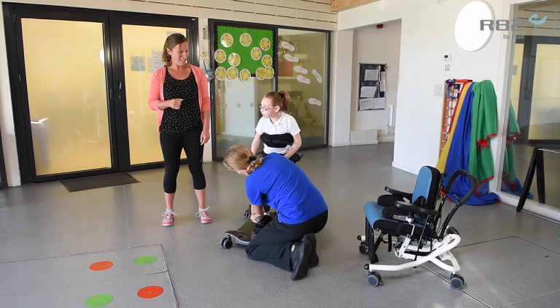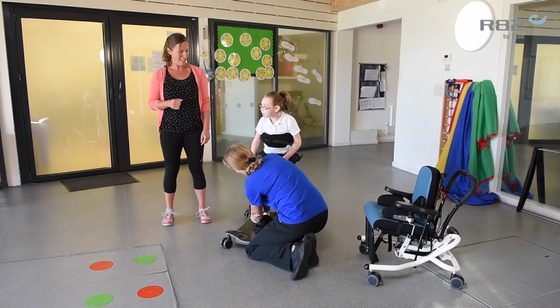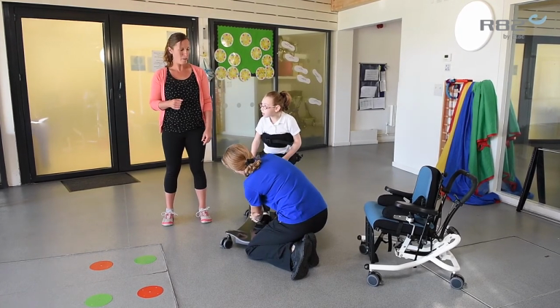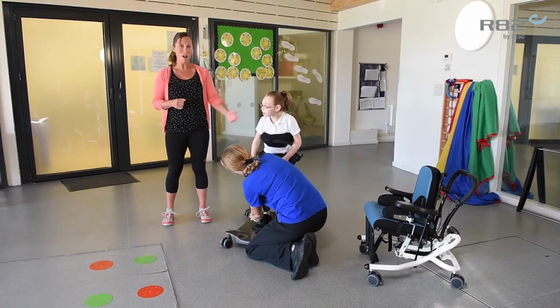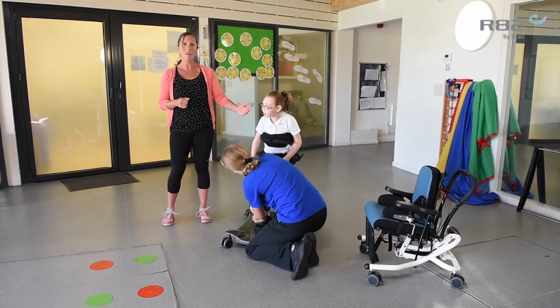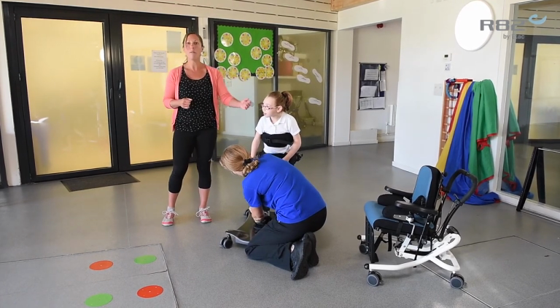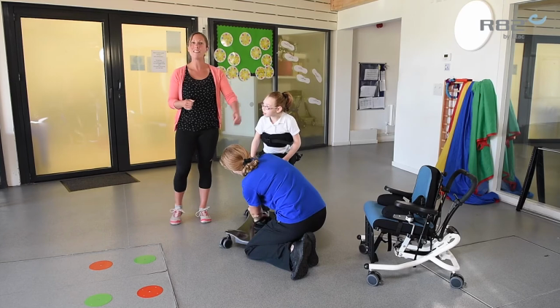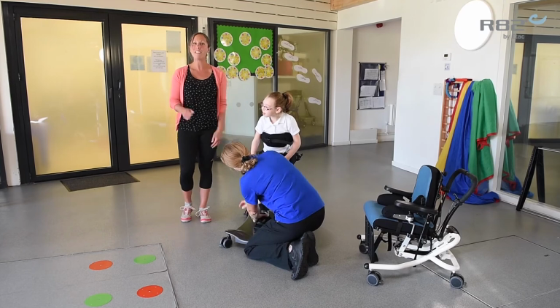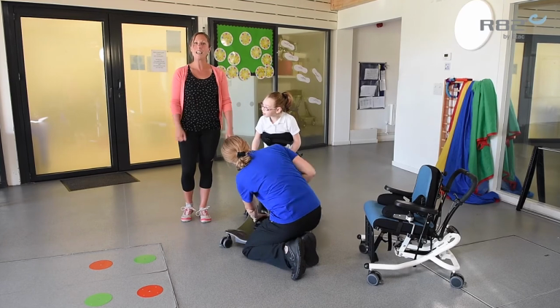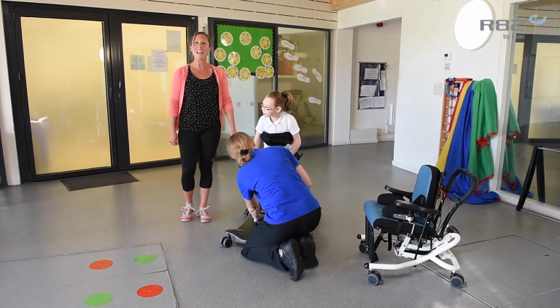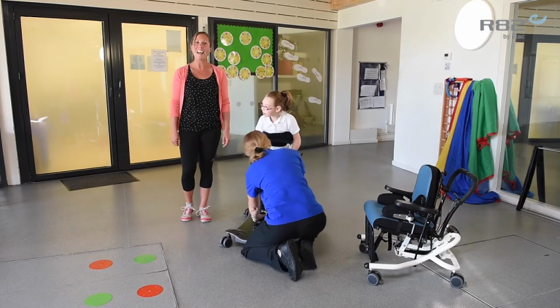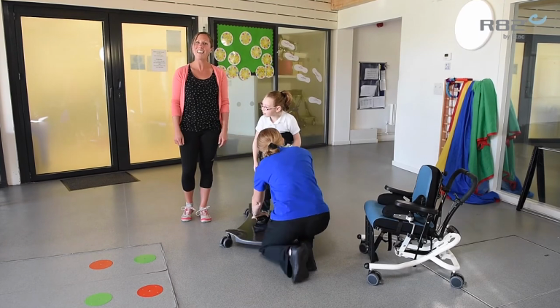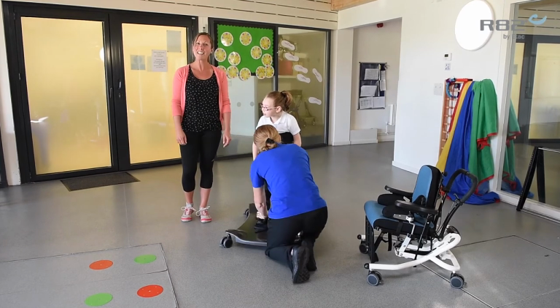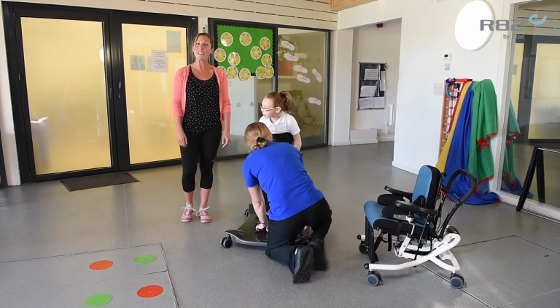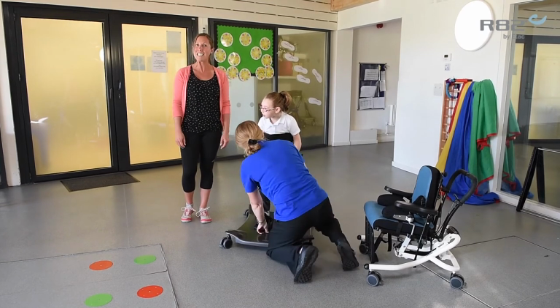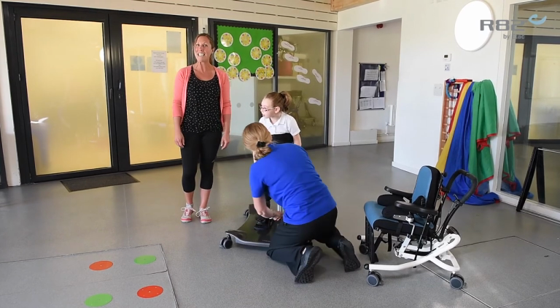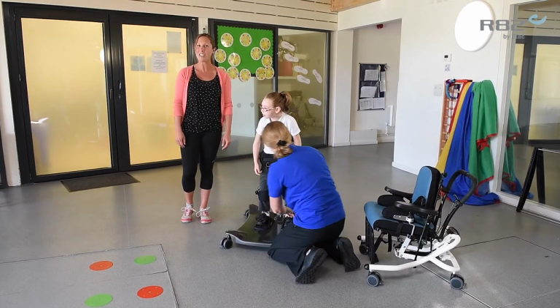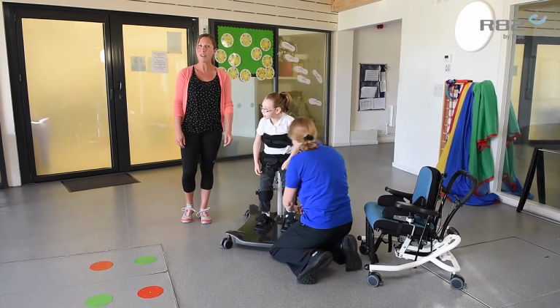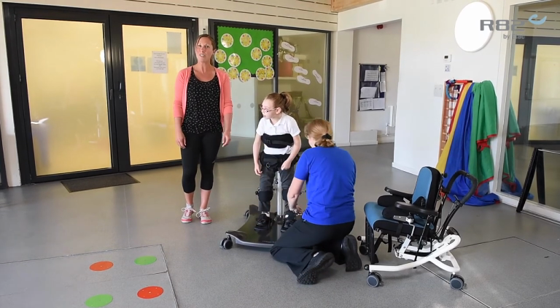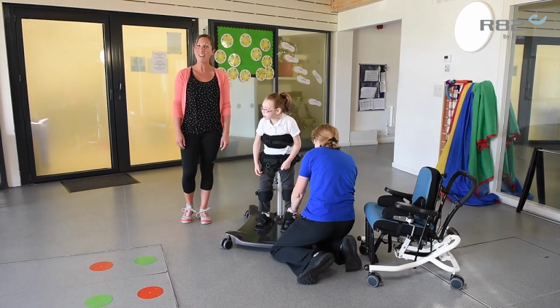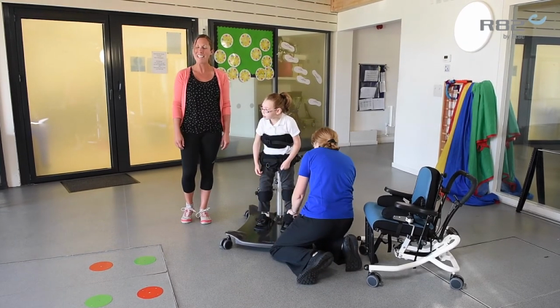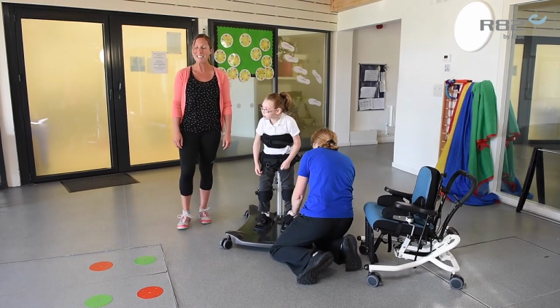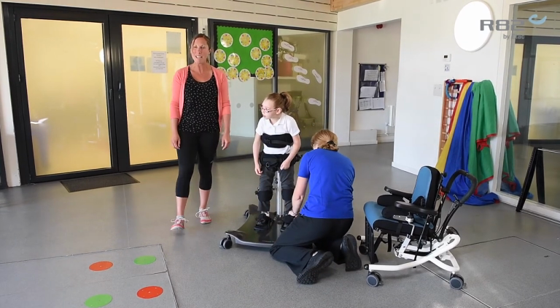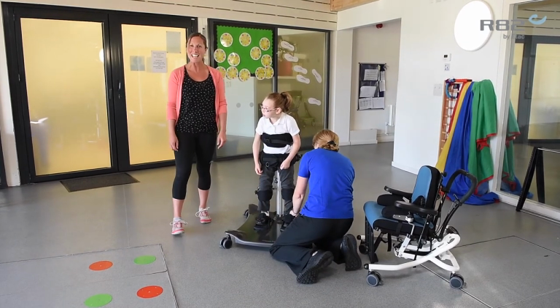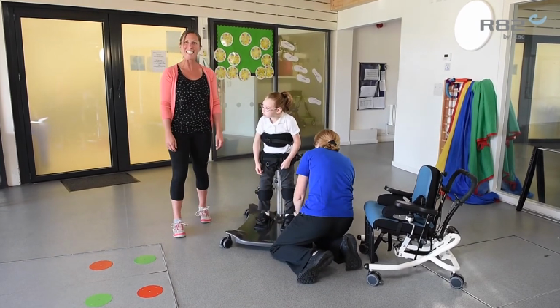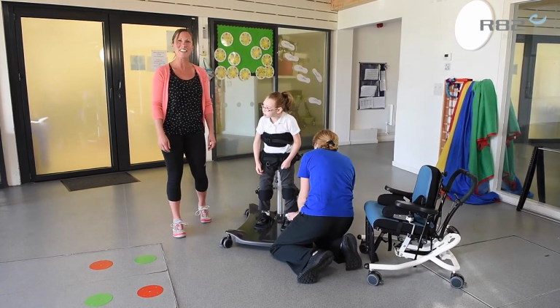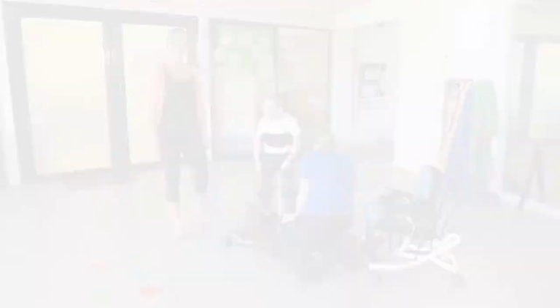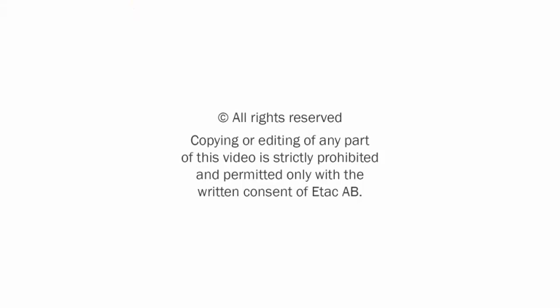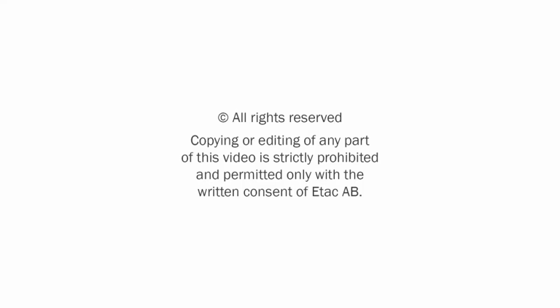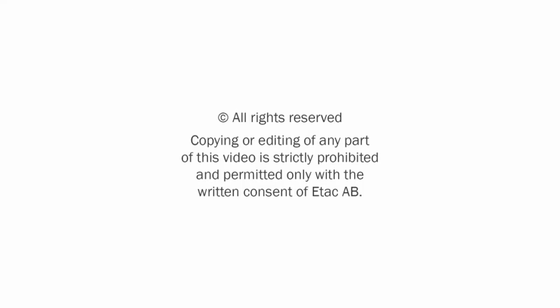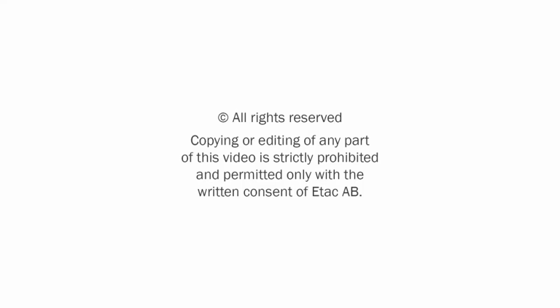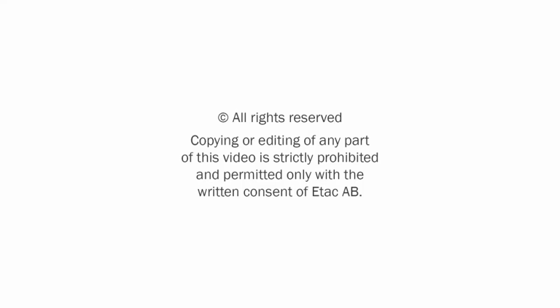And there we are, we're into the Meerkat. And that's how easy it is to transfer into the Meerkat standard.